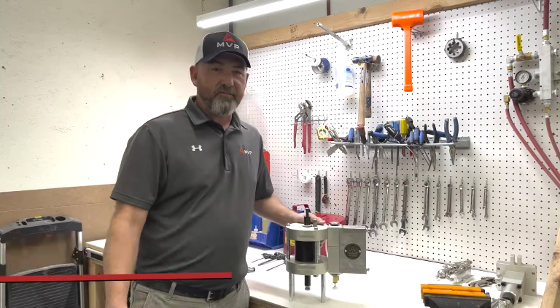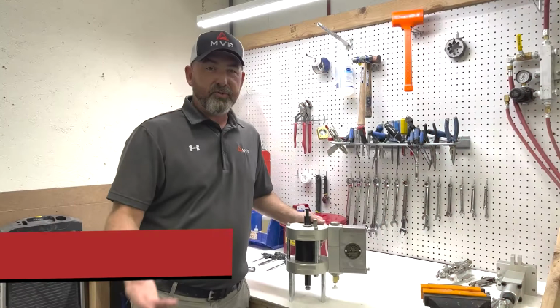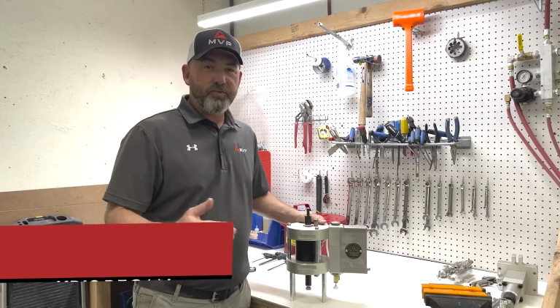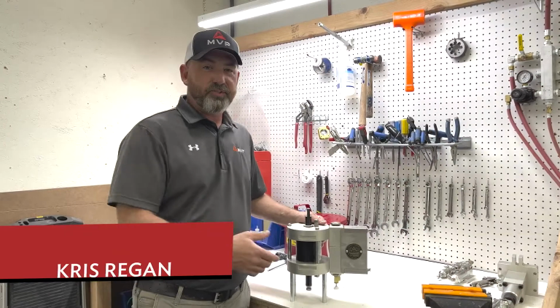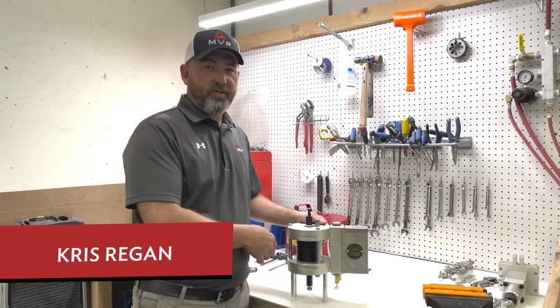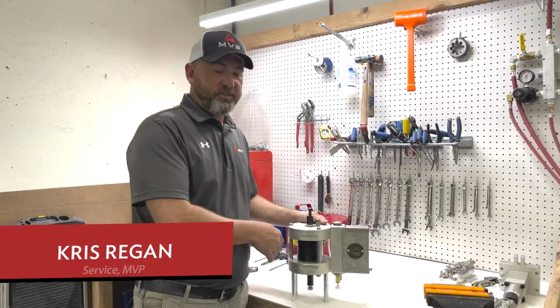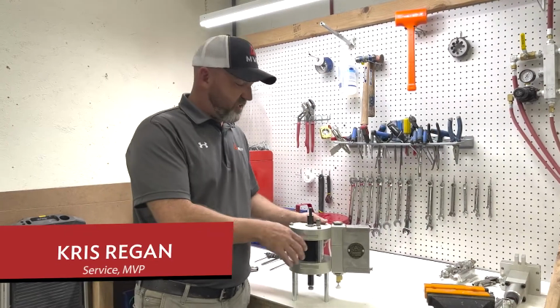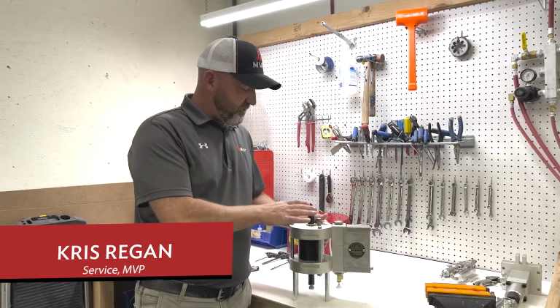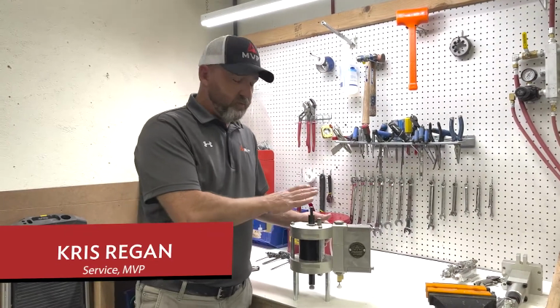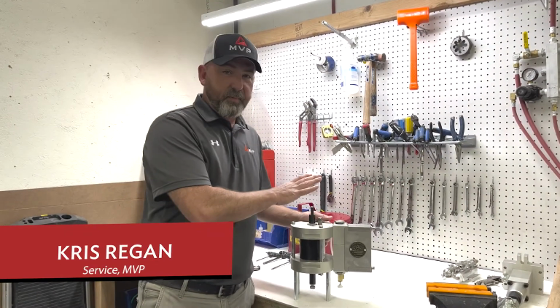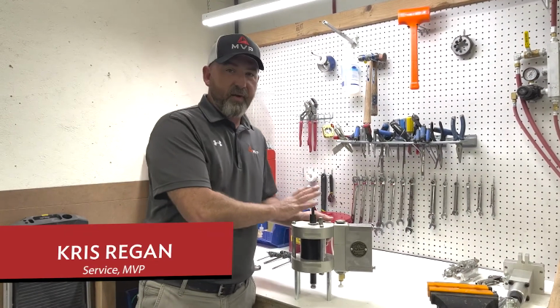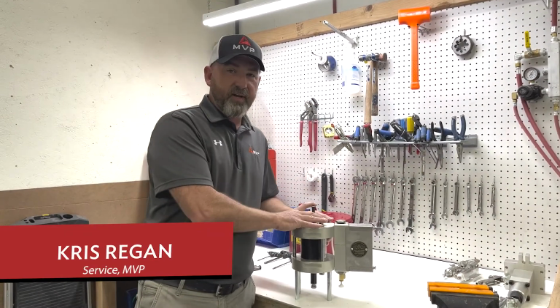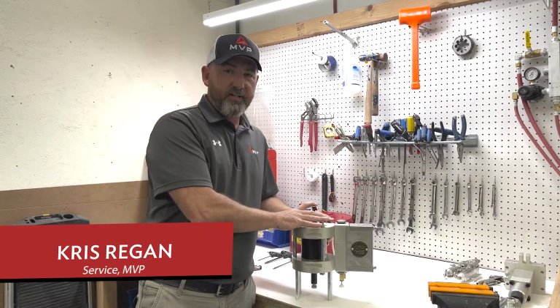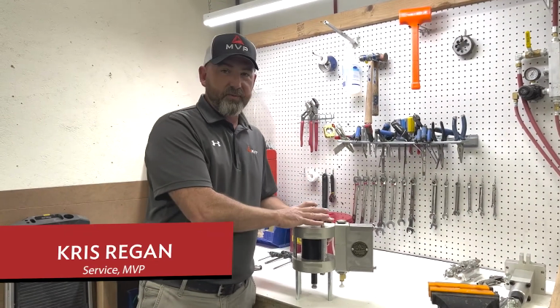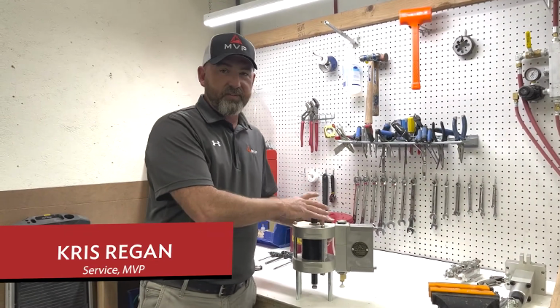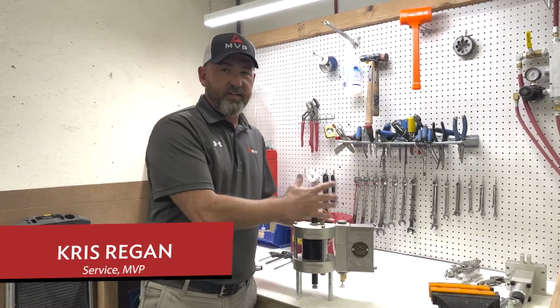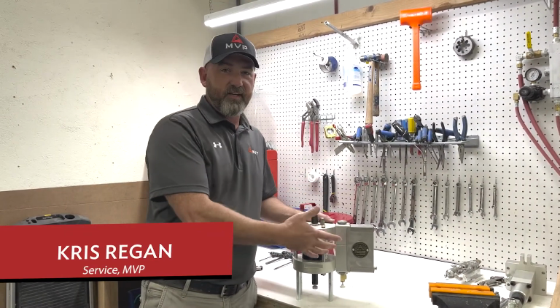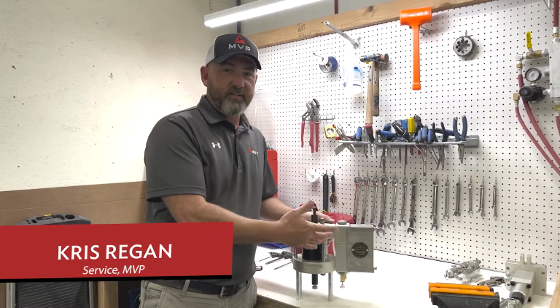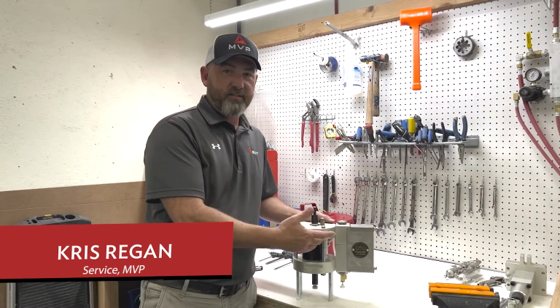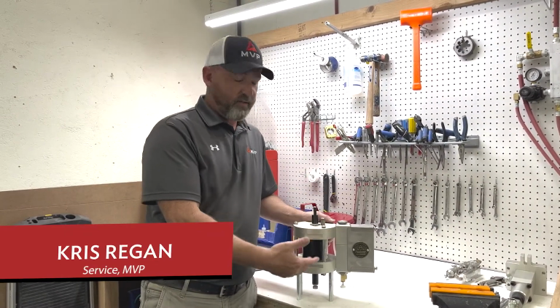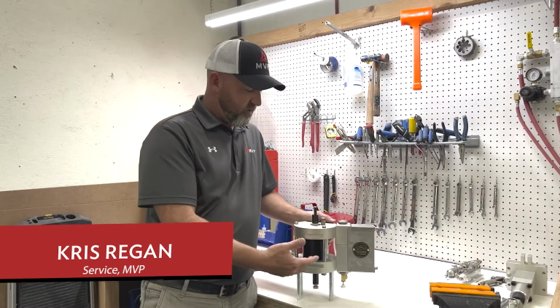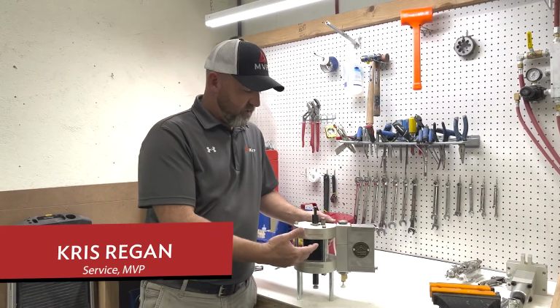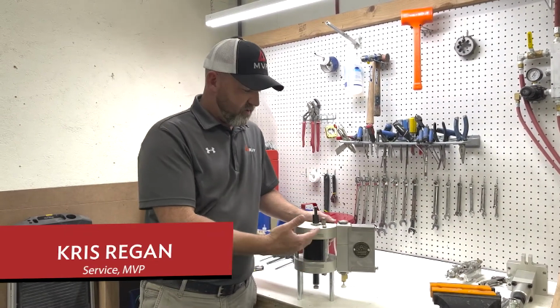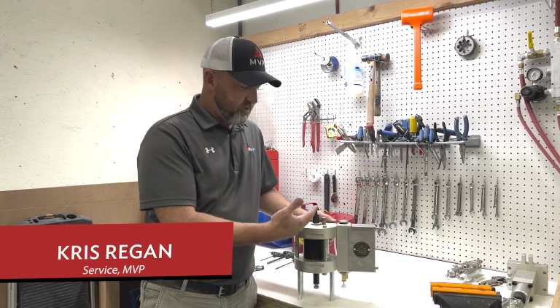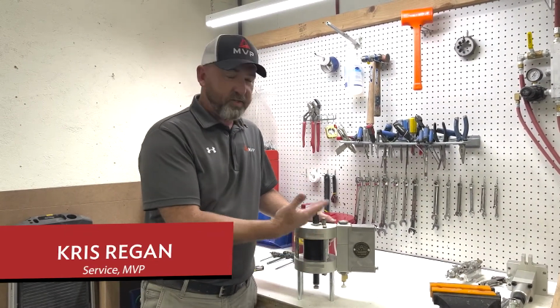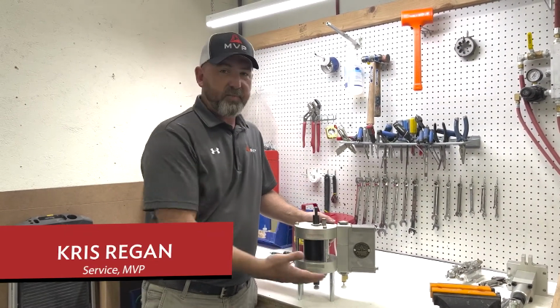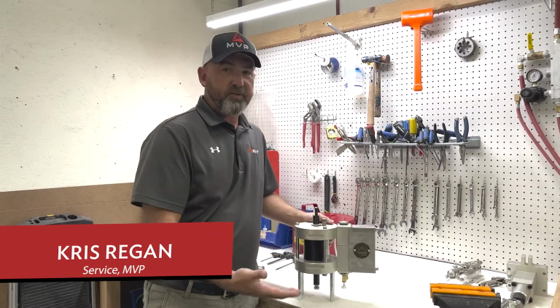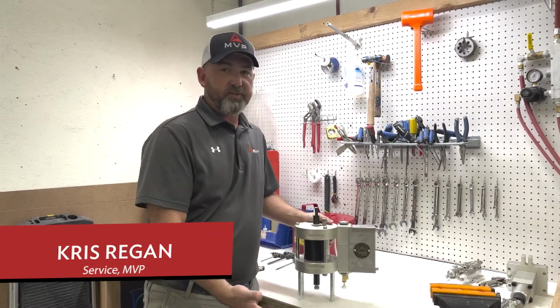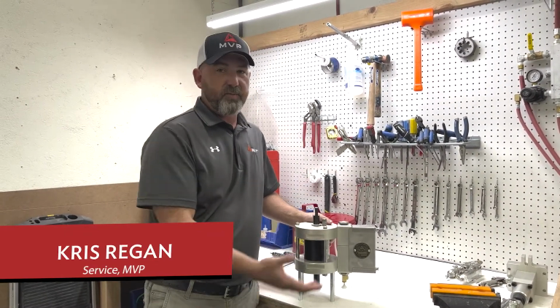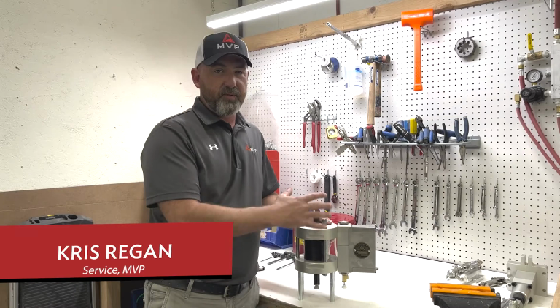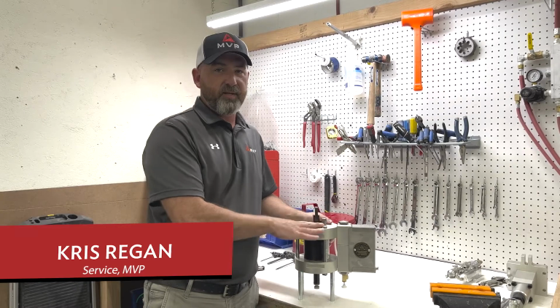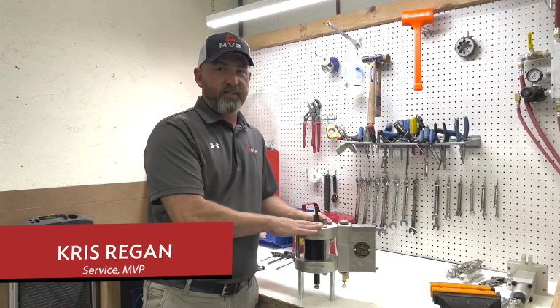First we're going to start on the H unit with a power head. We're going to tear it down, show you all the components, and put it back together.